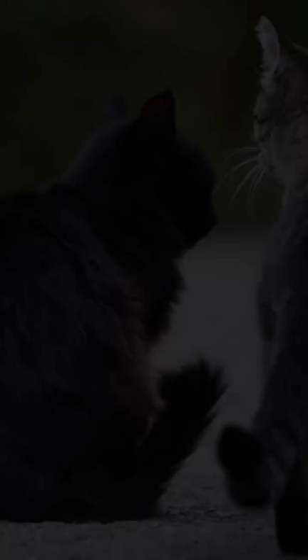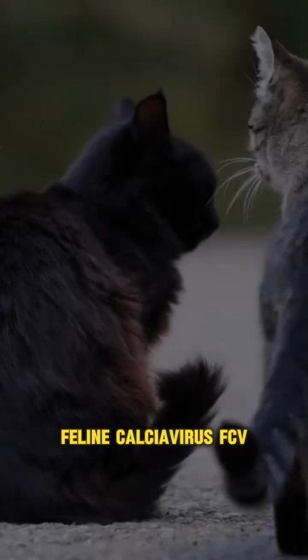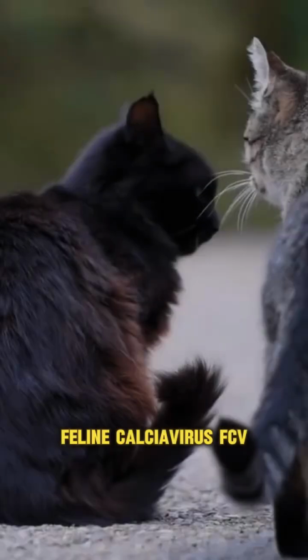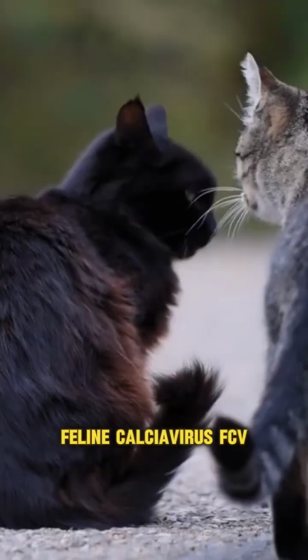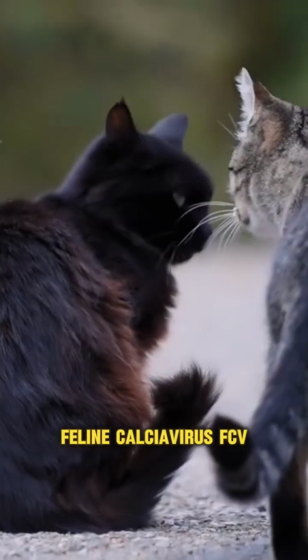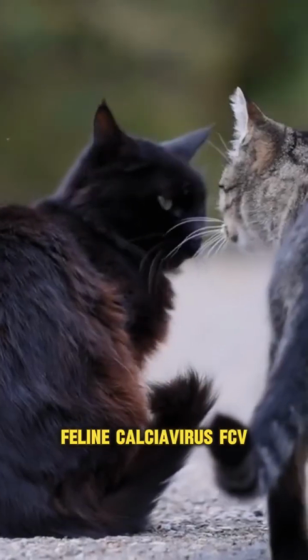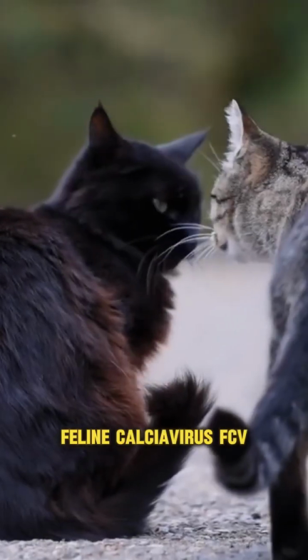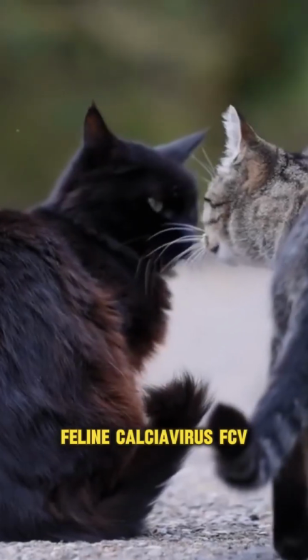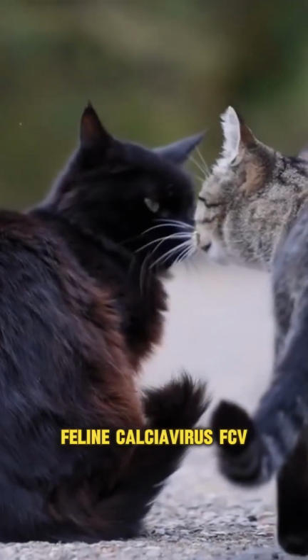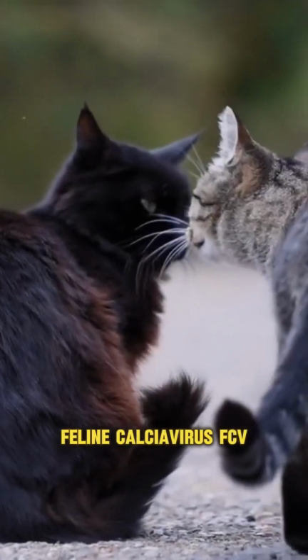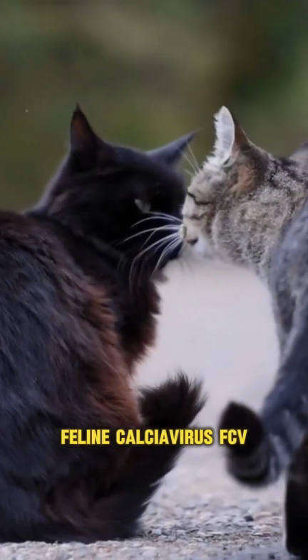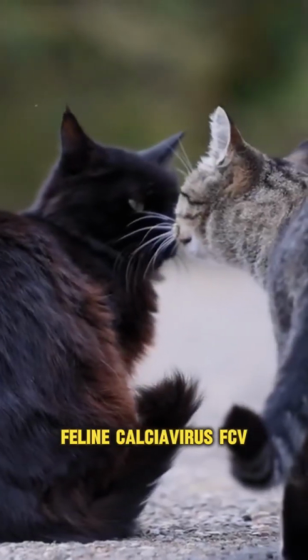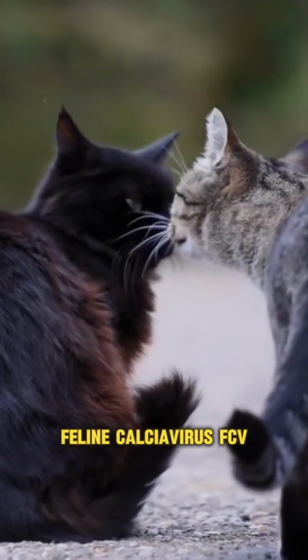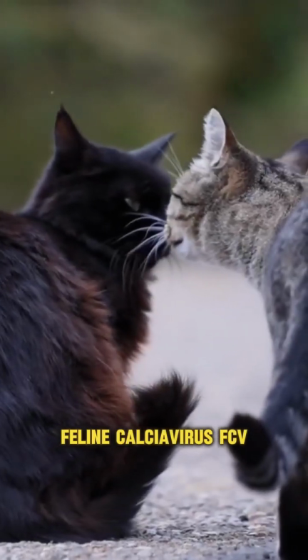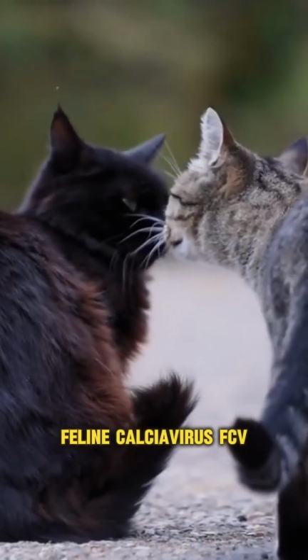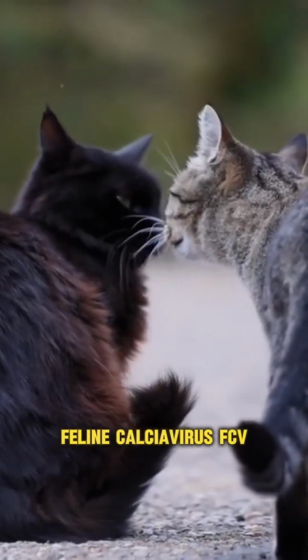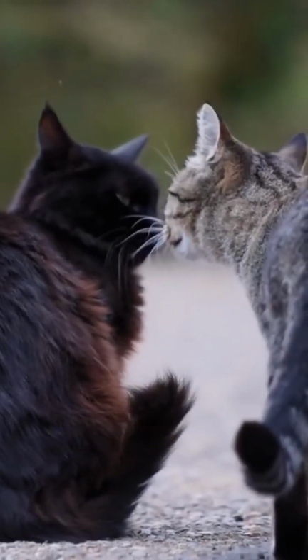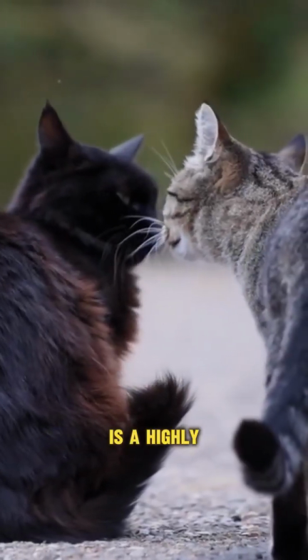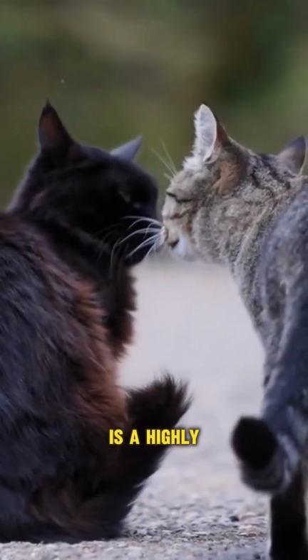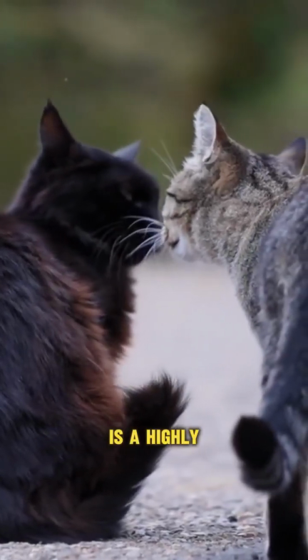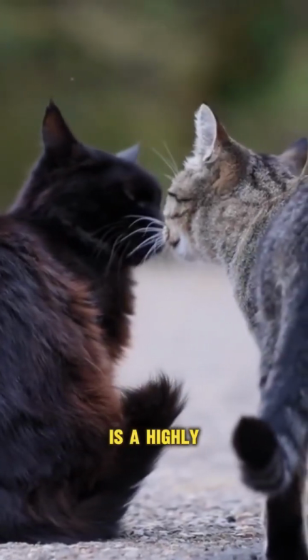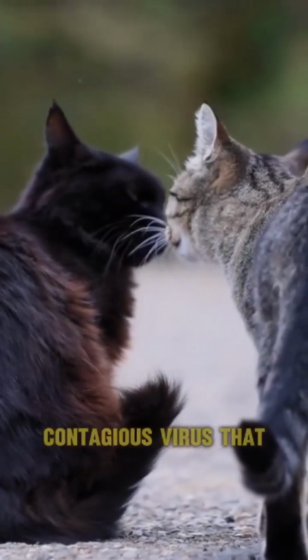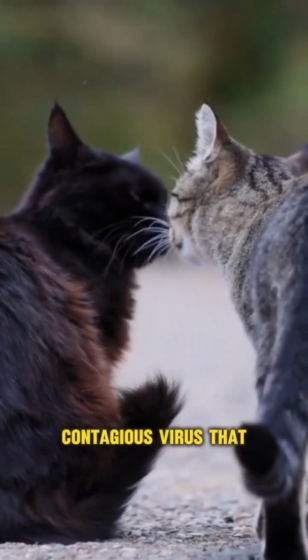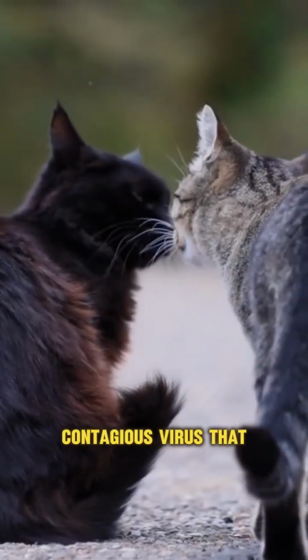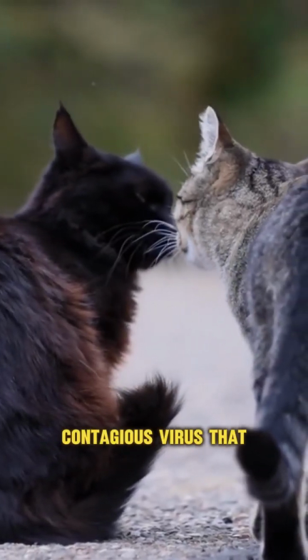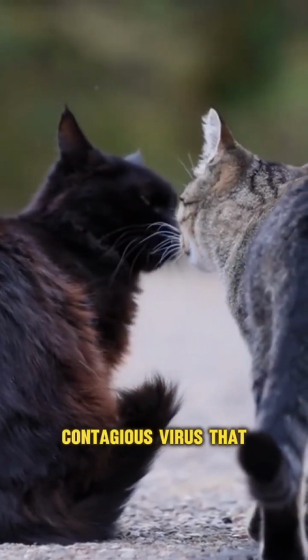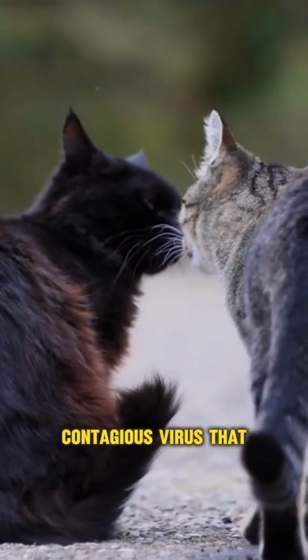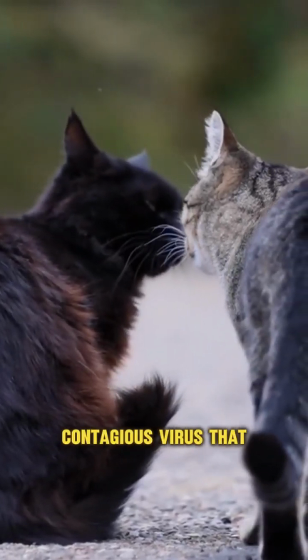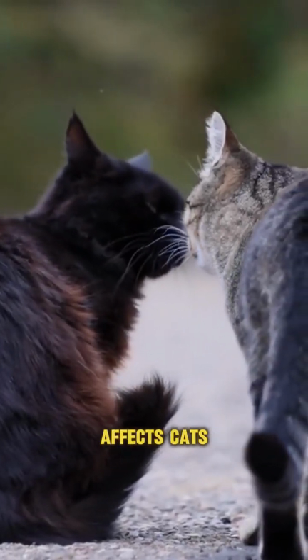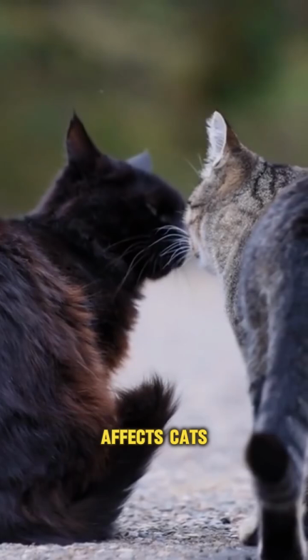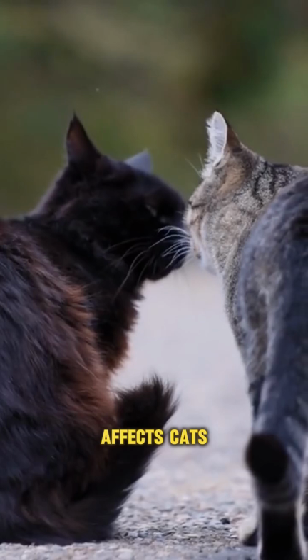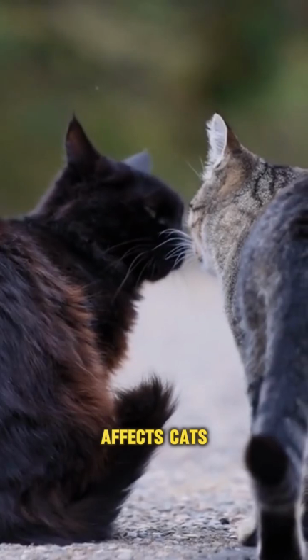Feline calicivirus, FCV, is a highly contagious virus that affects cats.